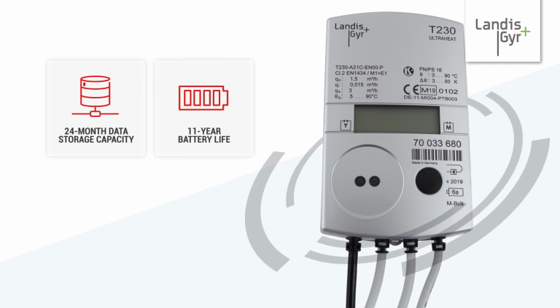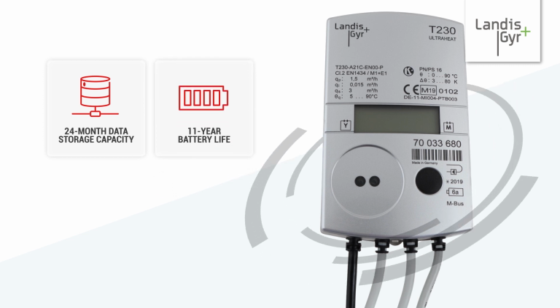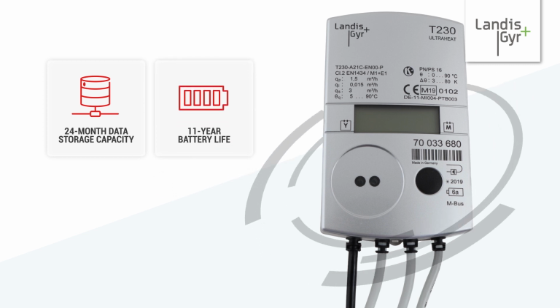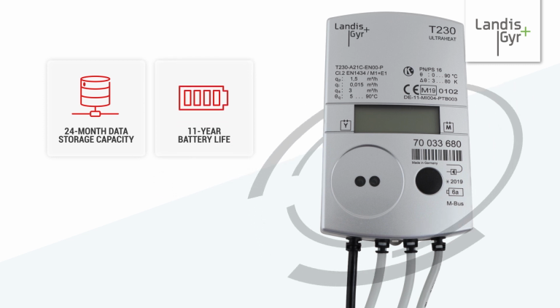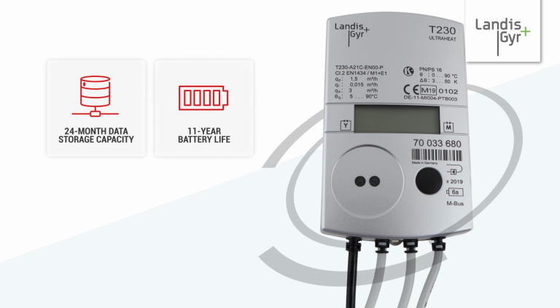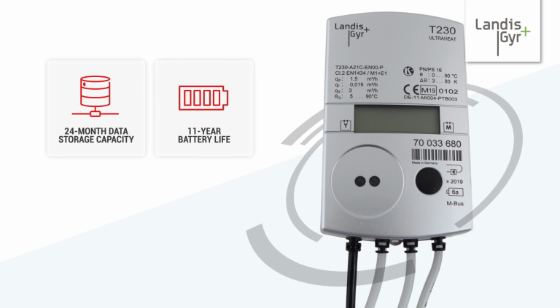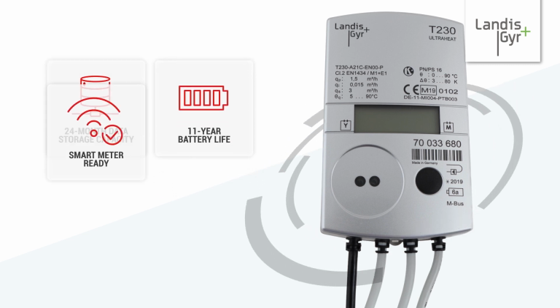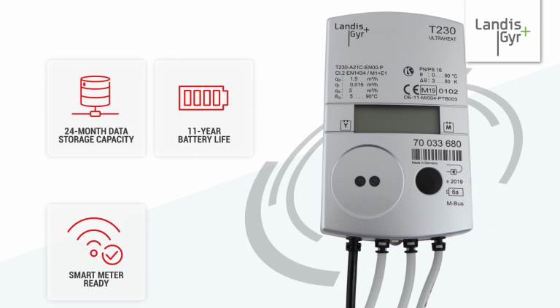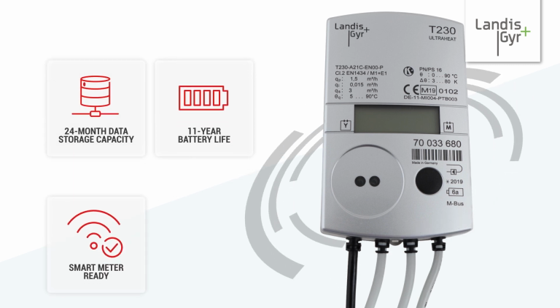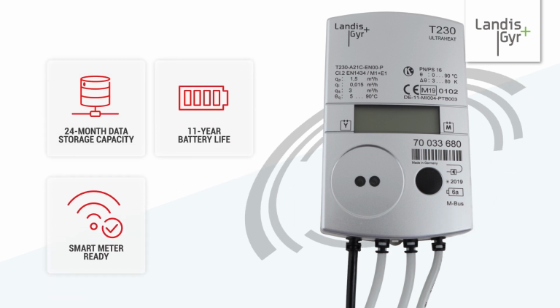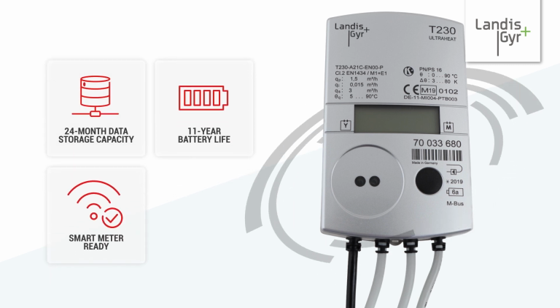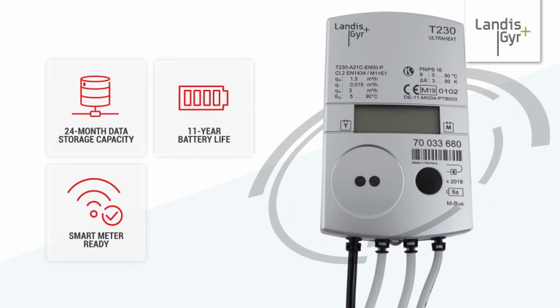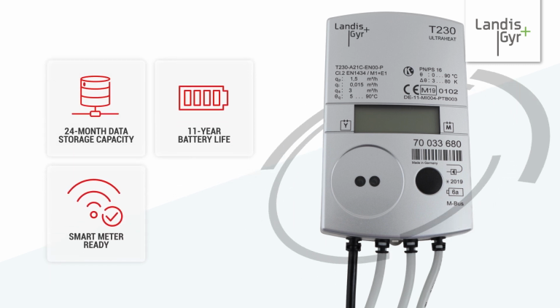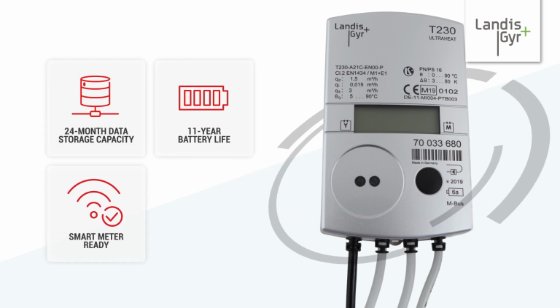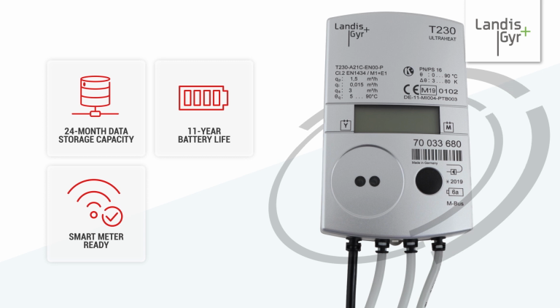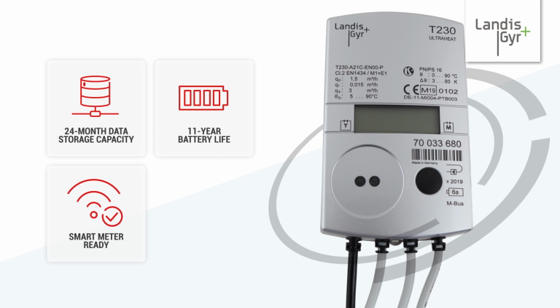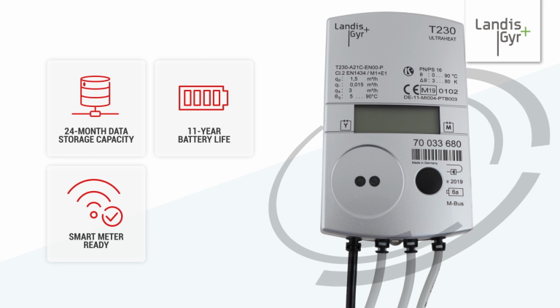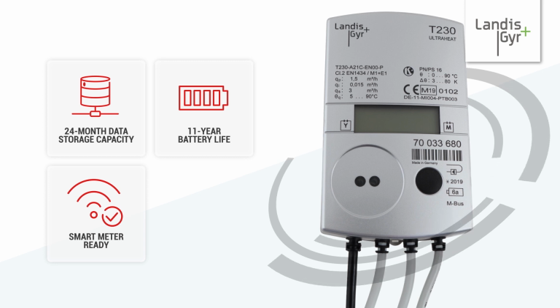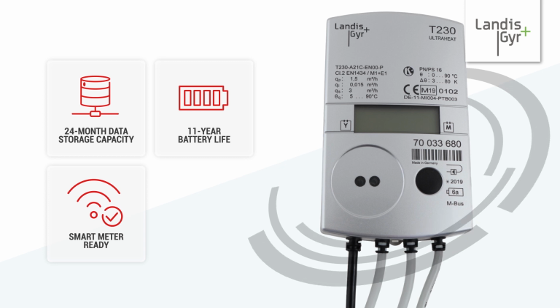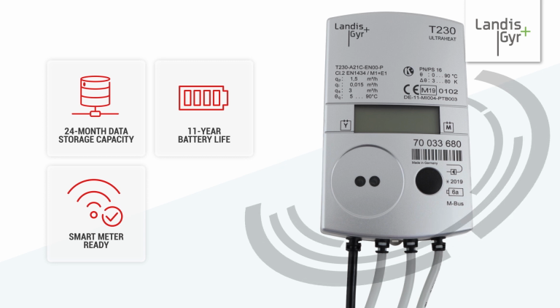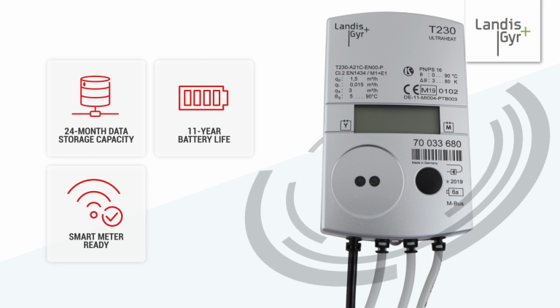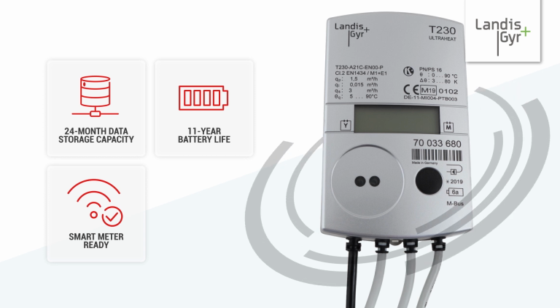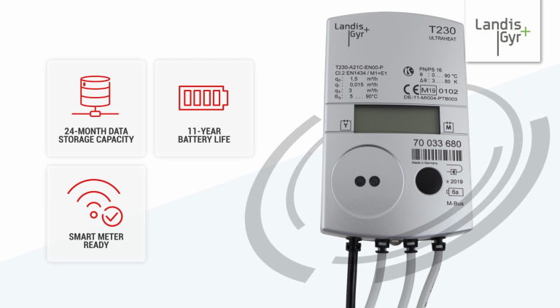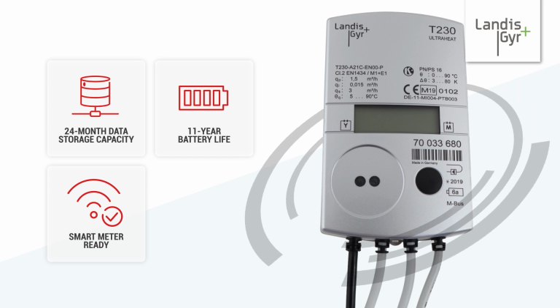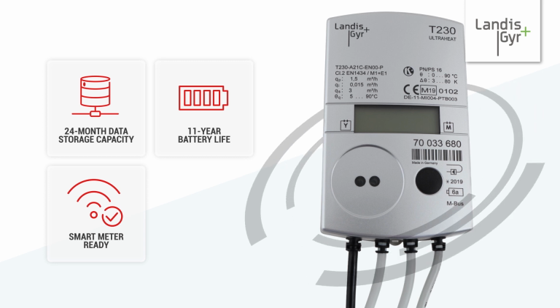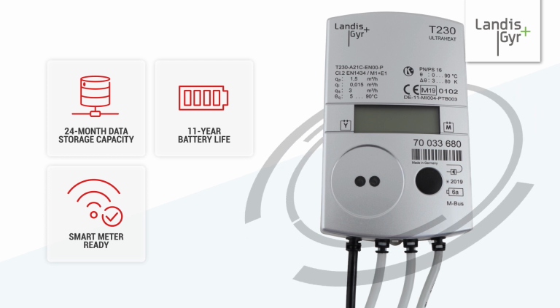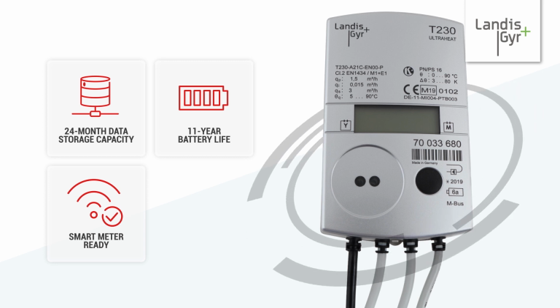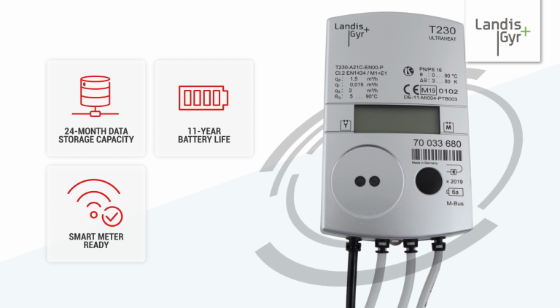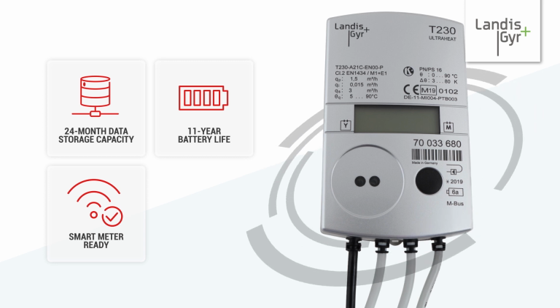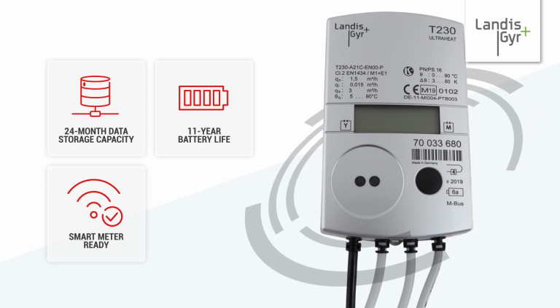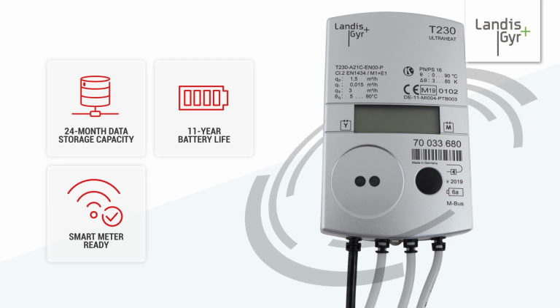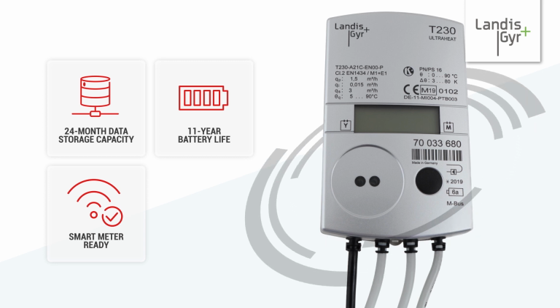It is also smart meter ready, allowing you to remotely monitor and reduce your energy usage and save money in the process.